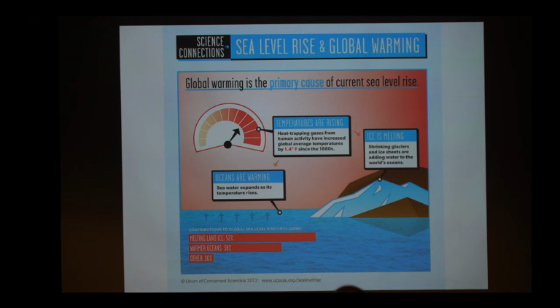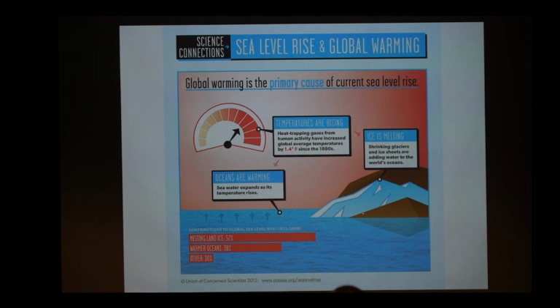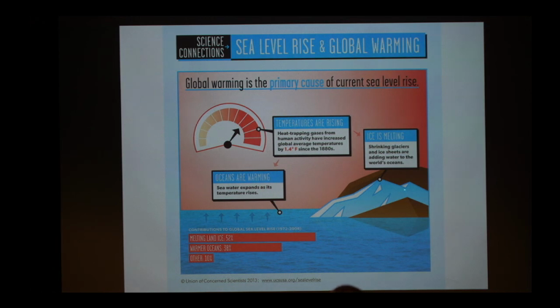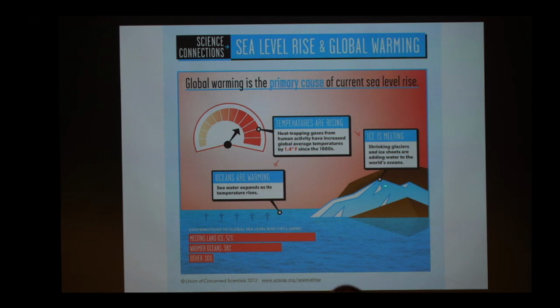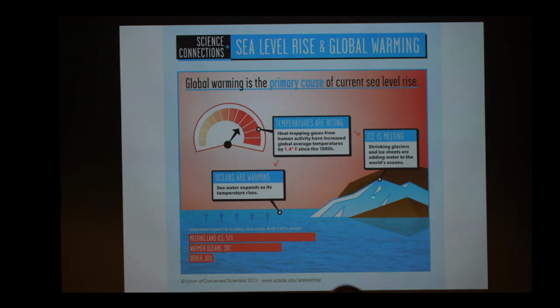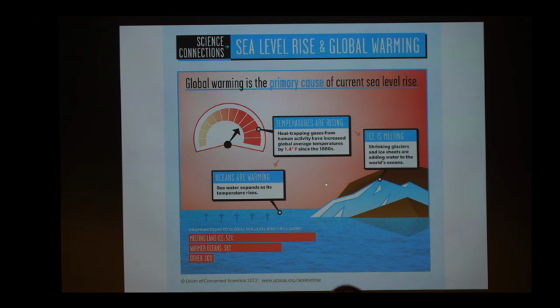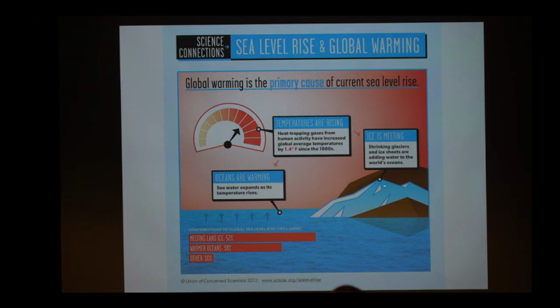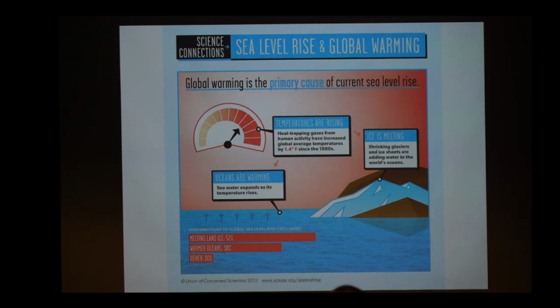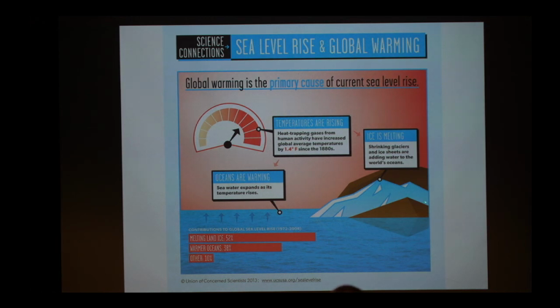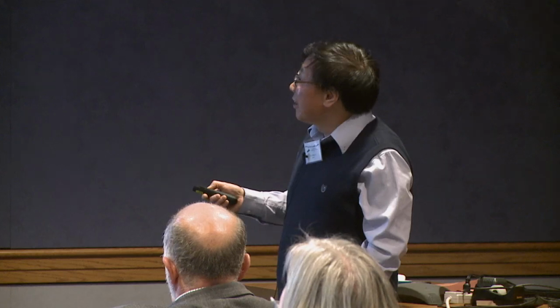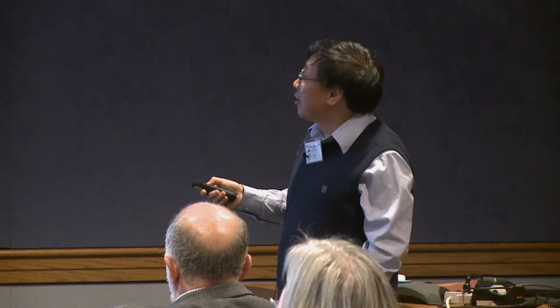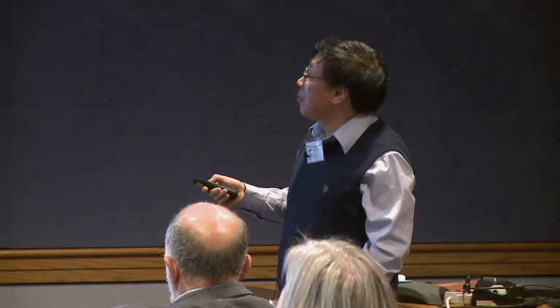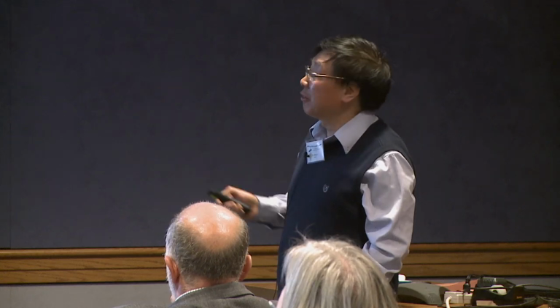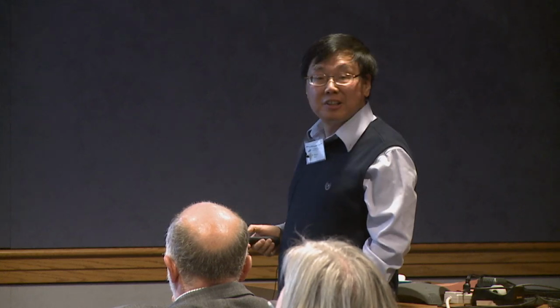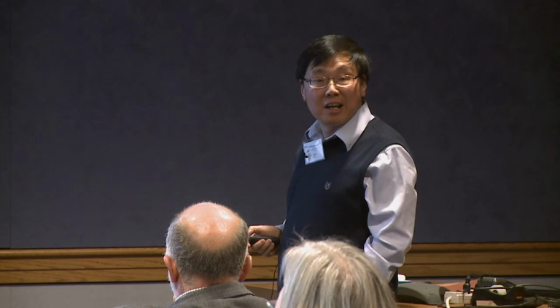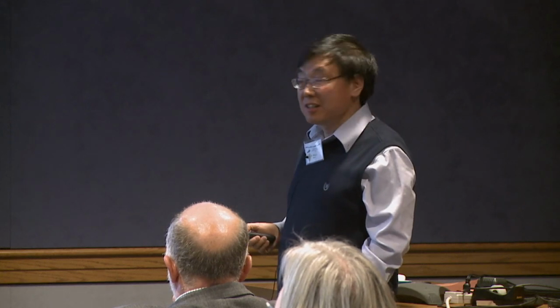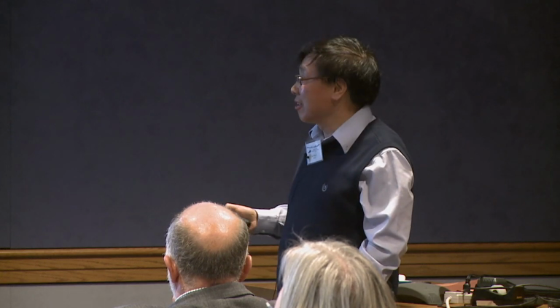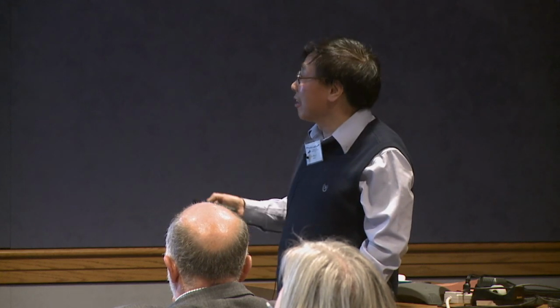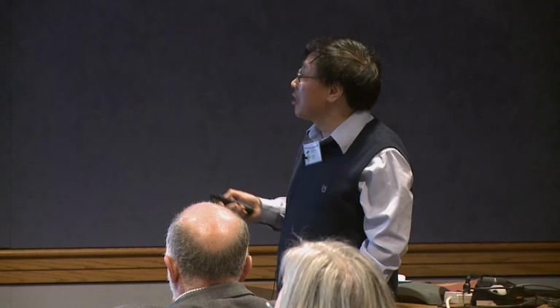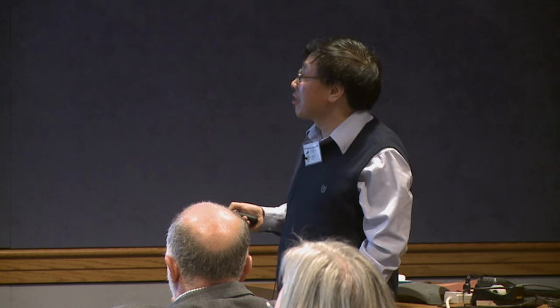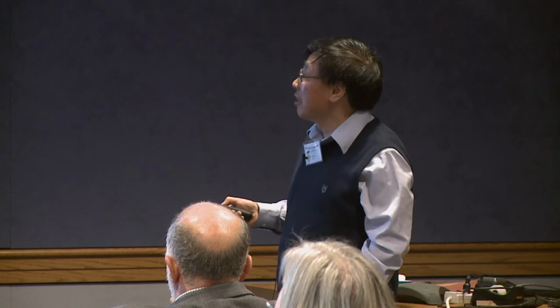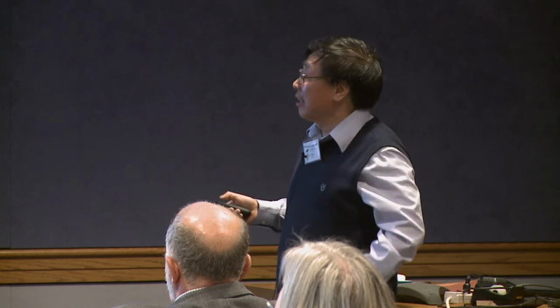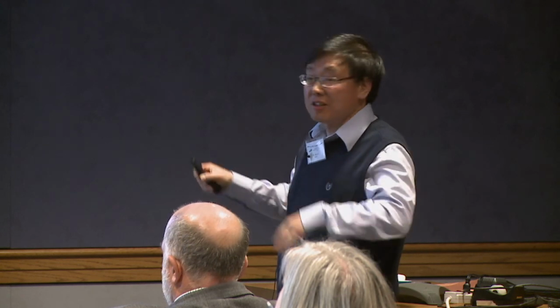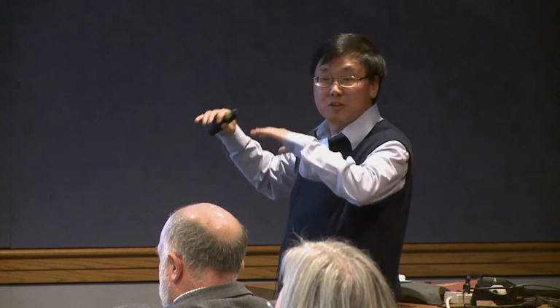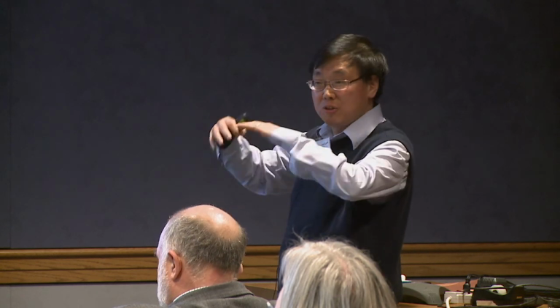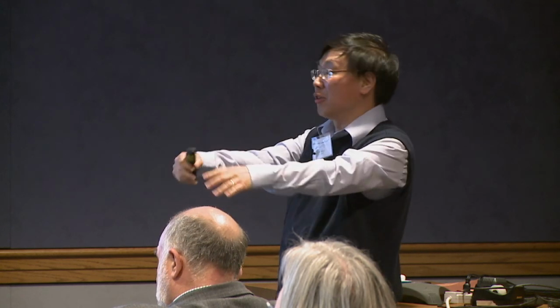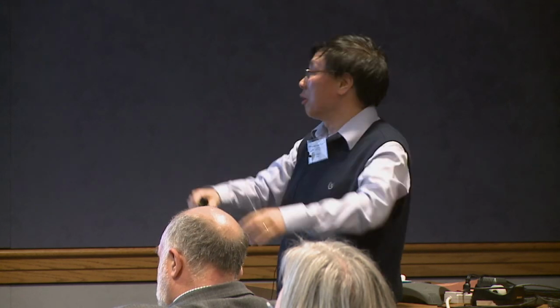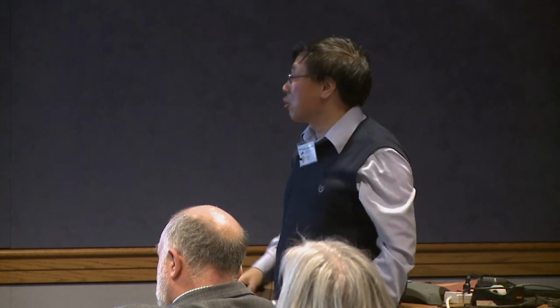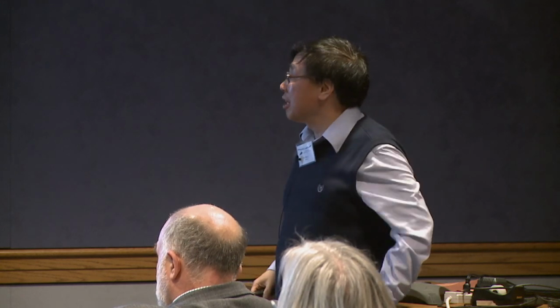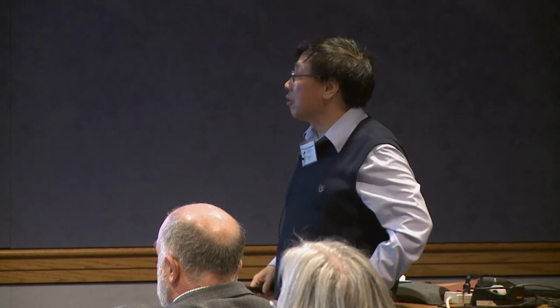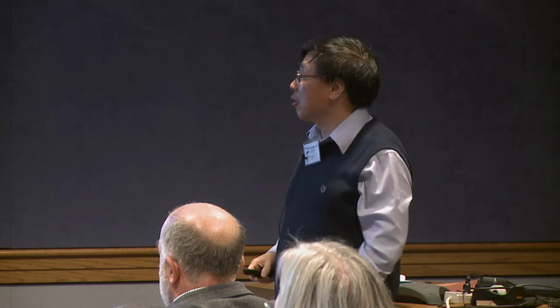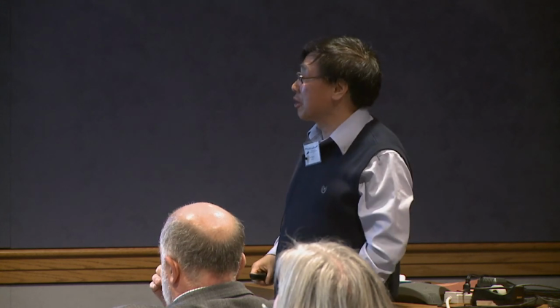Of course, if you warm a lot, you're going to melt sea ice and glaciers, which will drain into the ocean. So there's a clear connection between global warming and sea level rise.